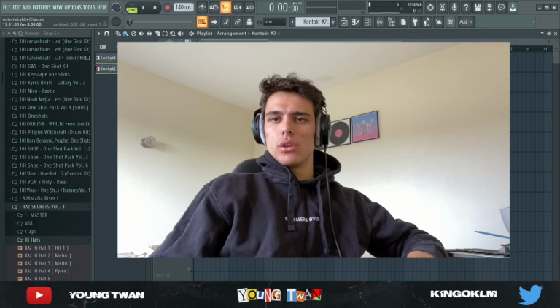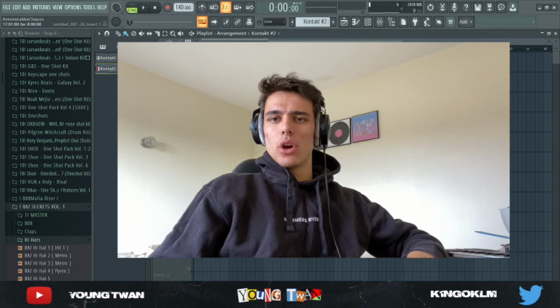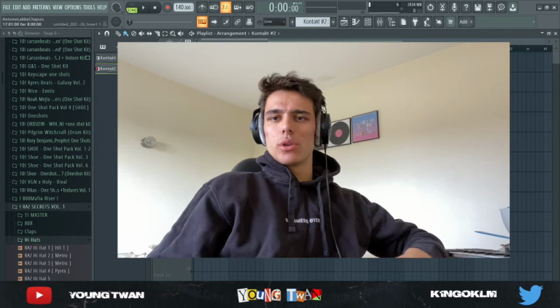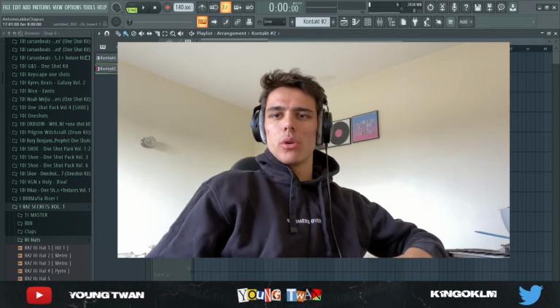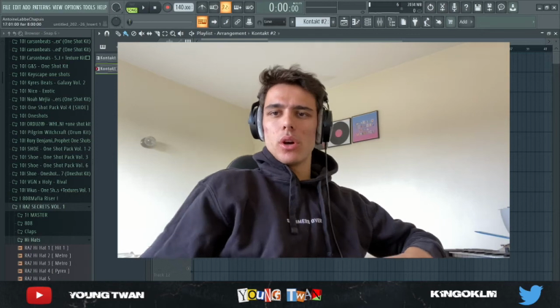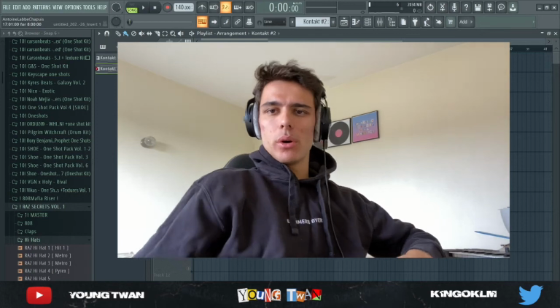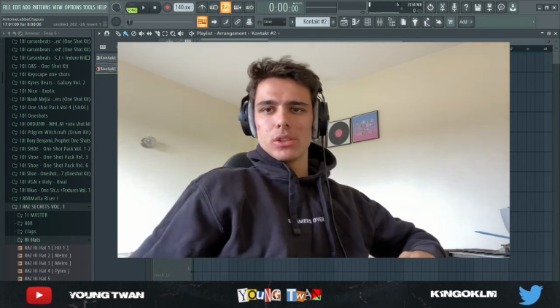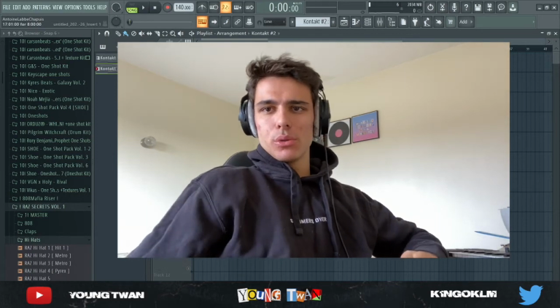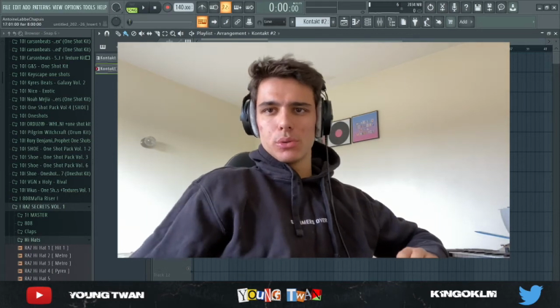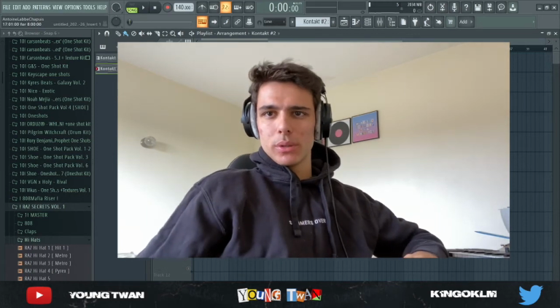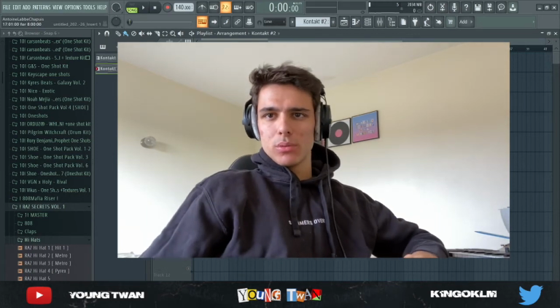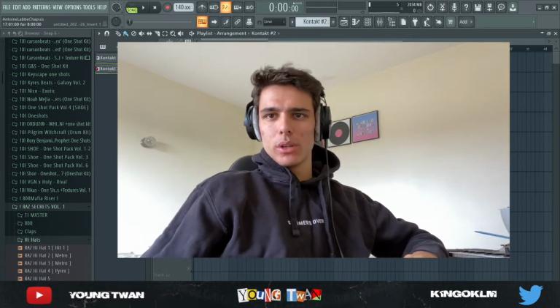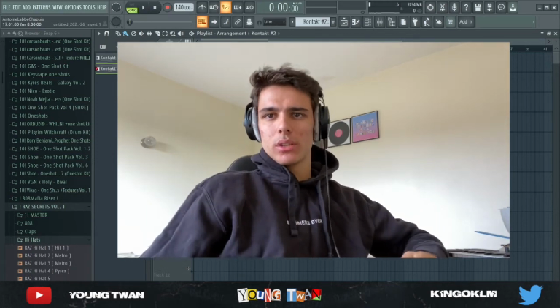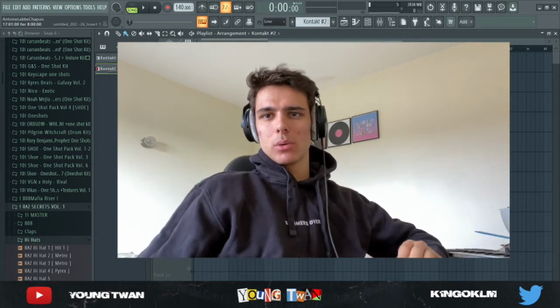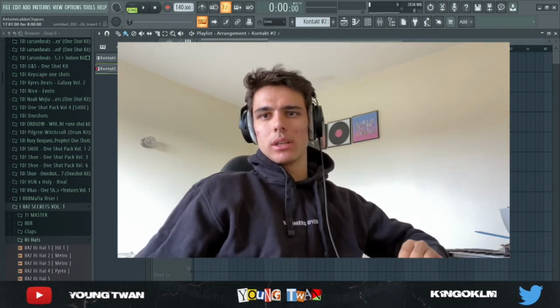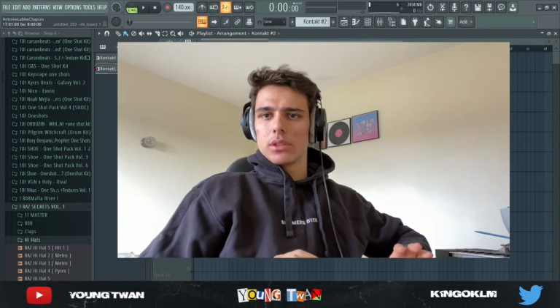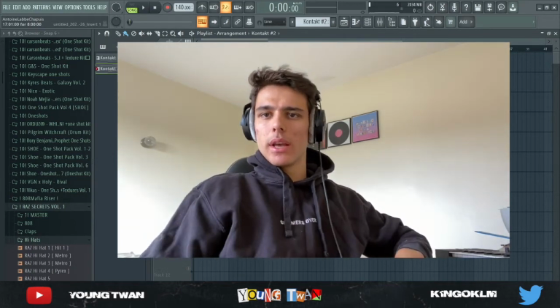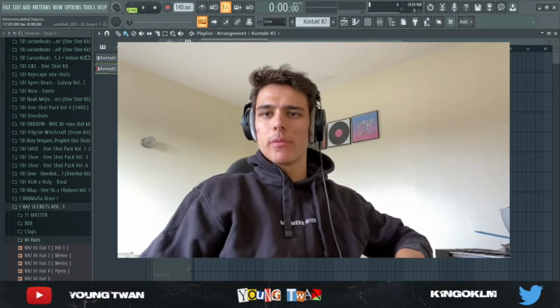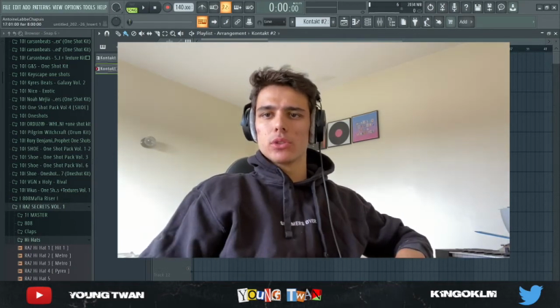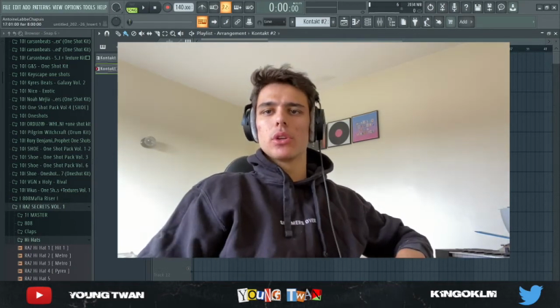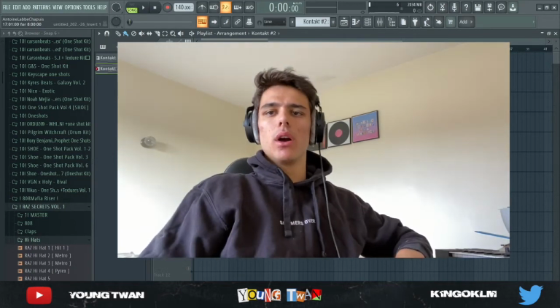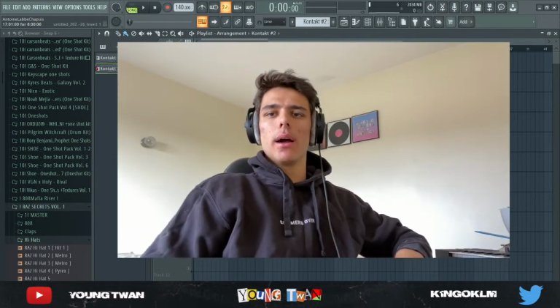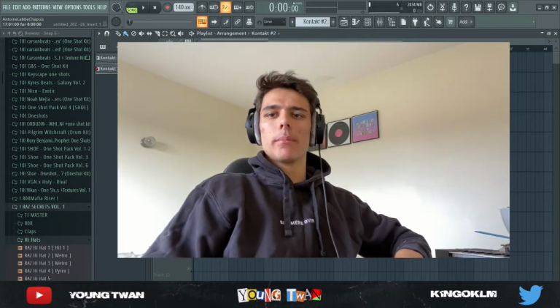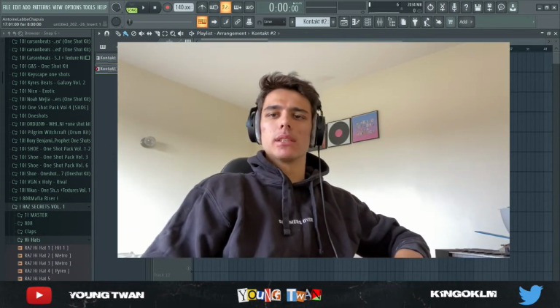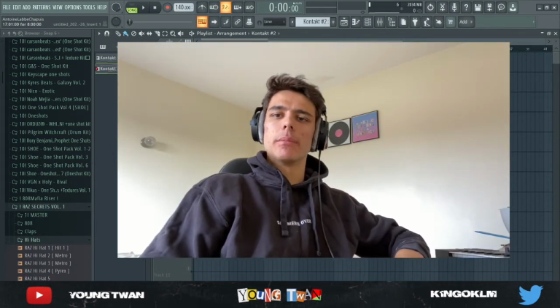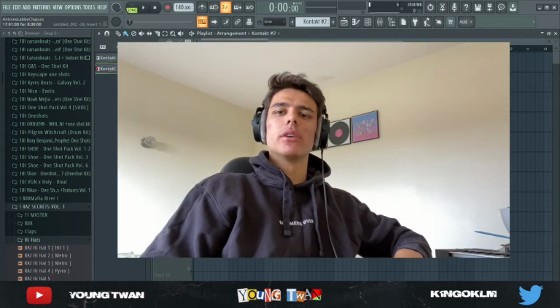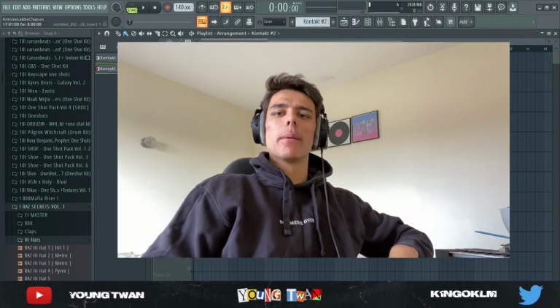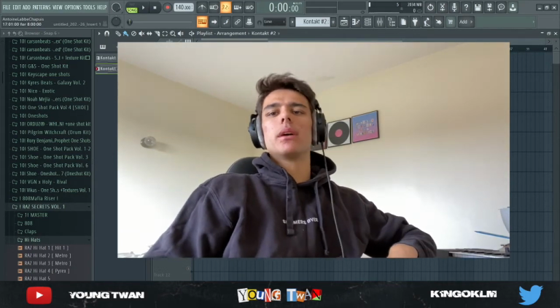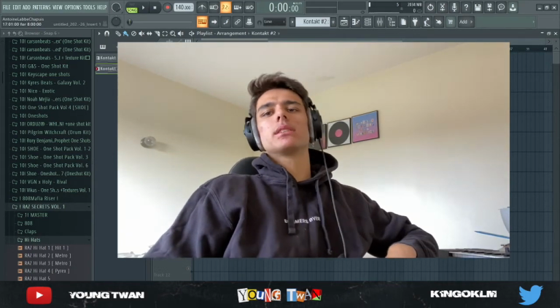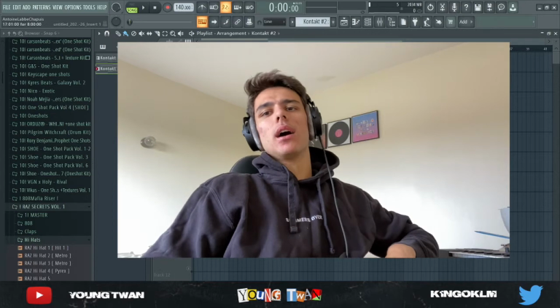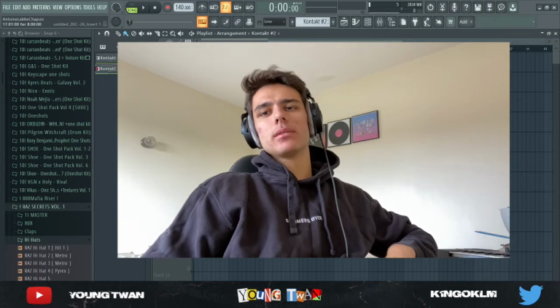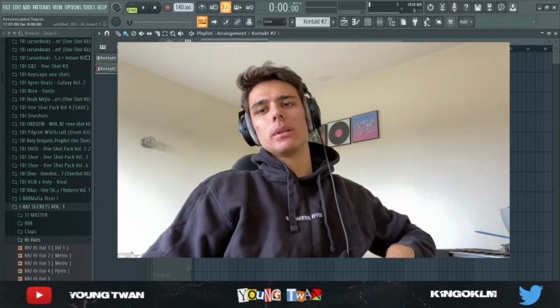Yo, yo, yo, what it do YouTube, it's your boy Young Twan. Today I'm going to show y'all how to make some internet money style beats.